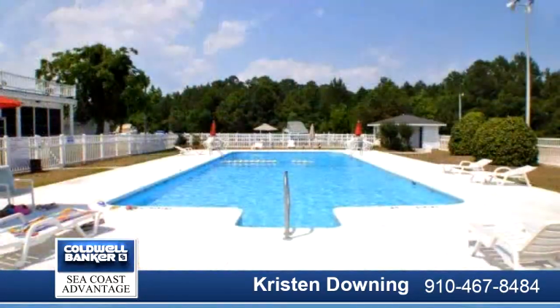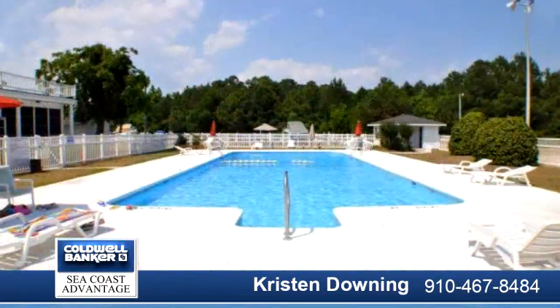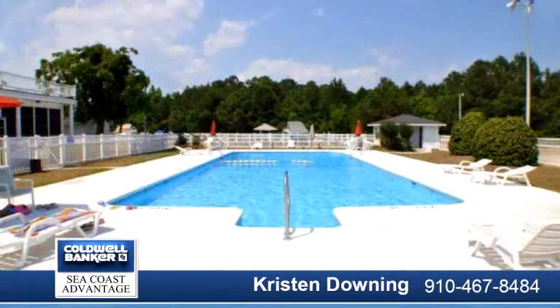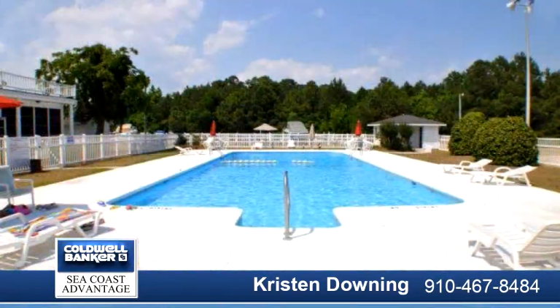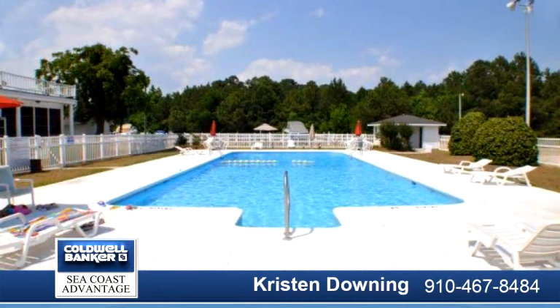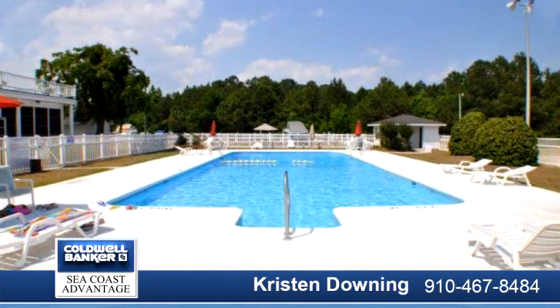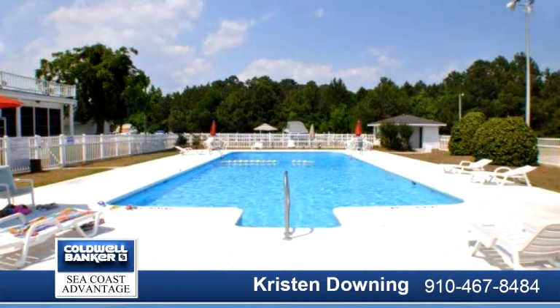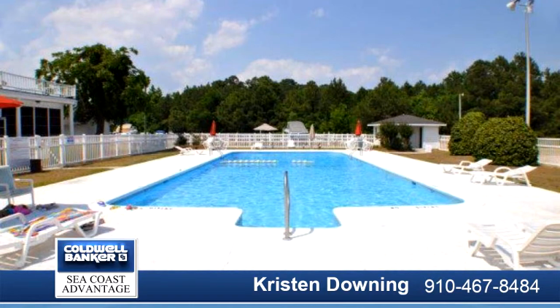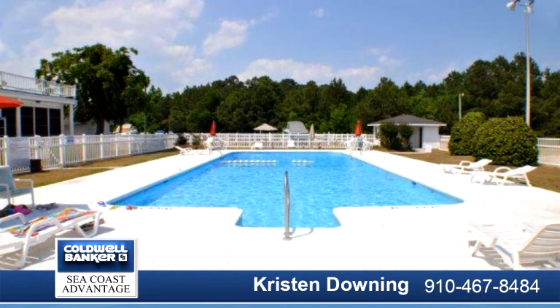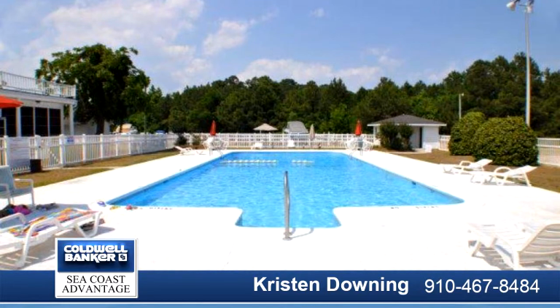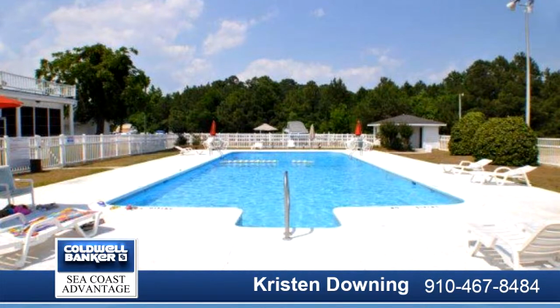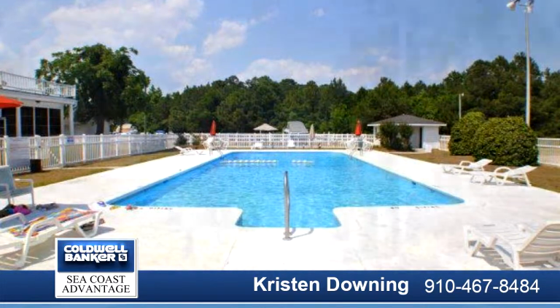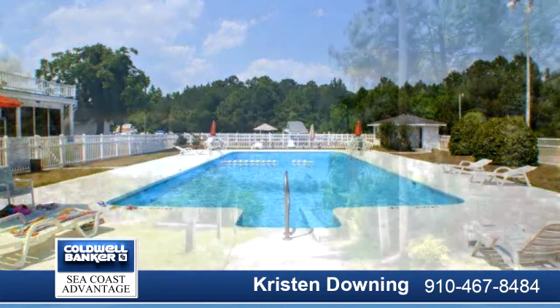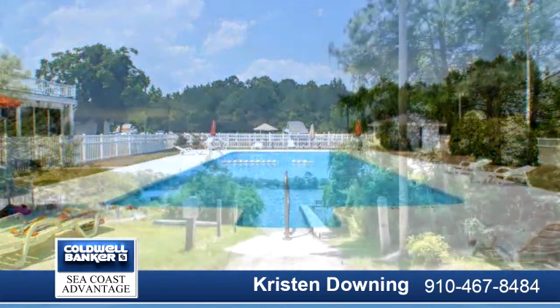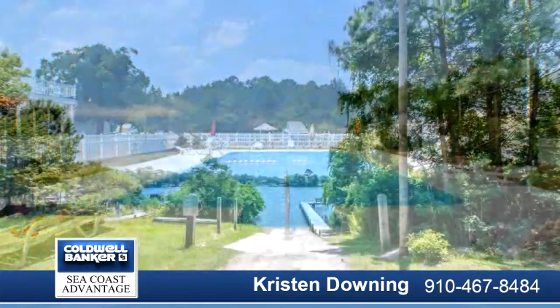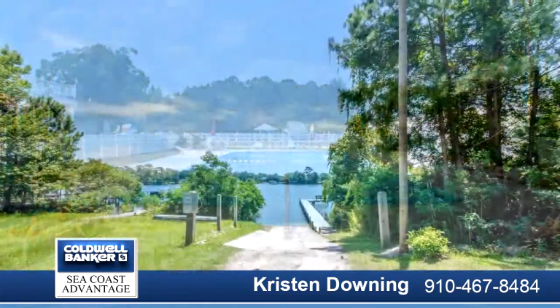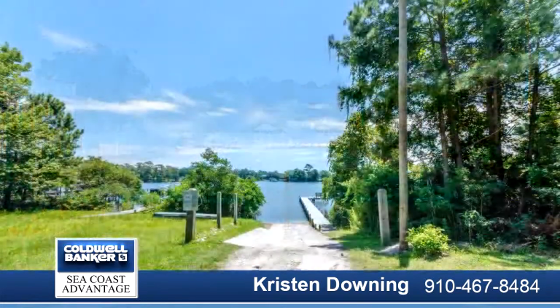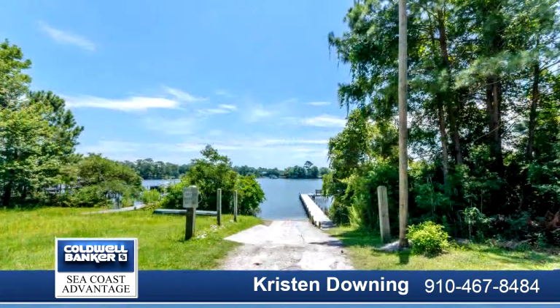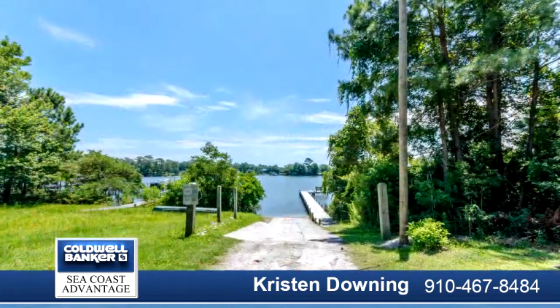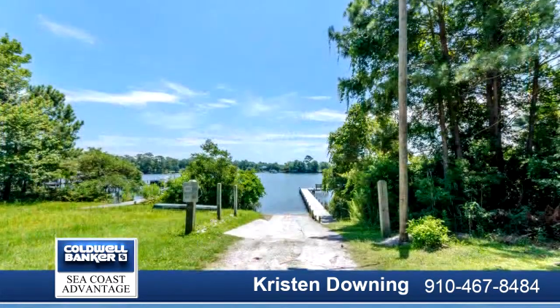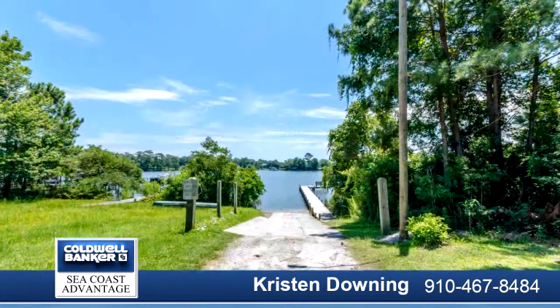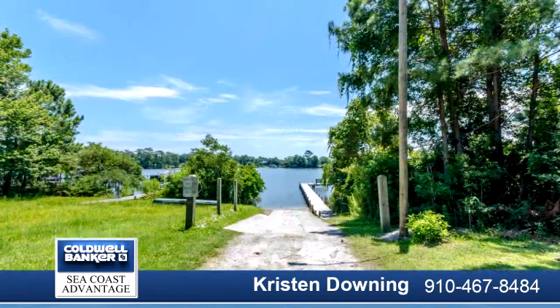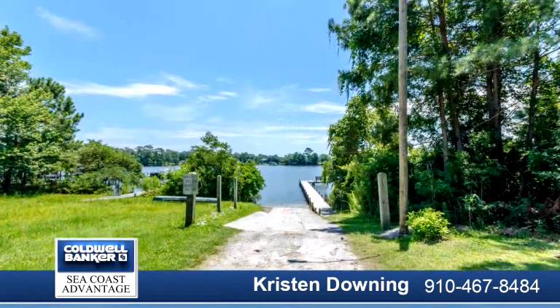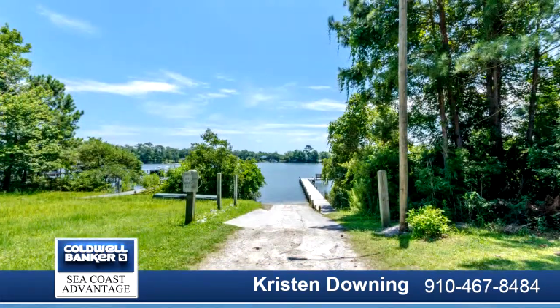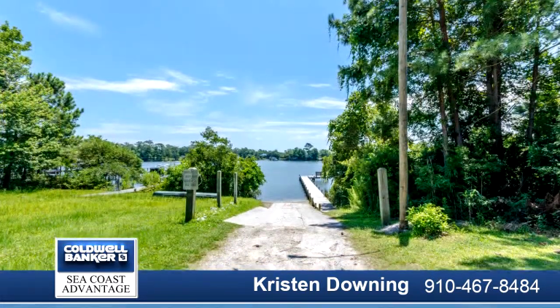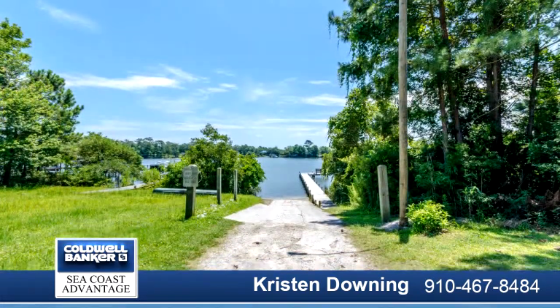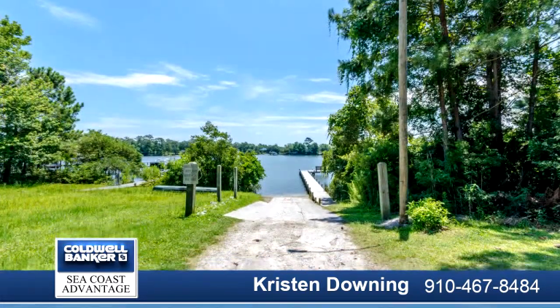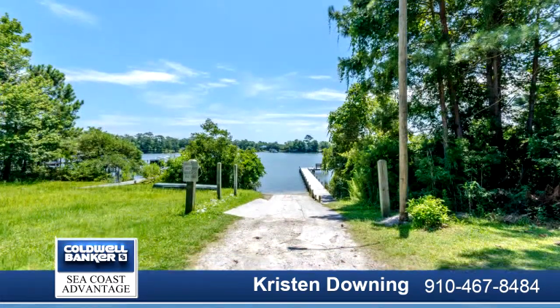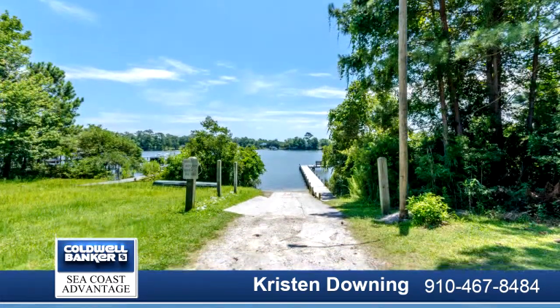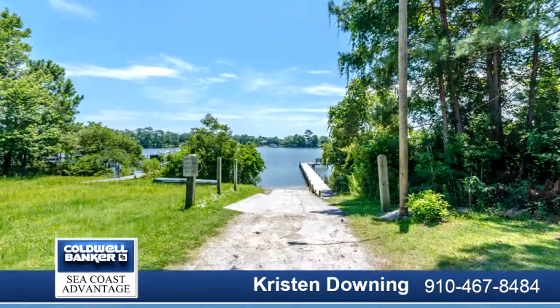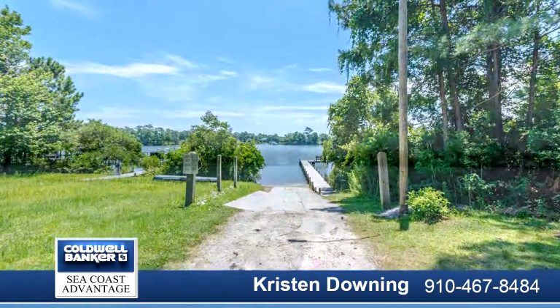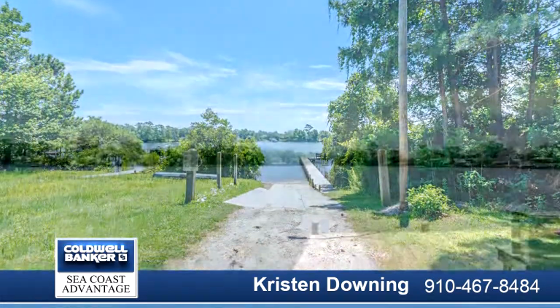If you're looking for a beautiful home close to the beach, restaurants, and base, this is it.